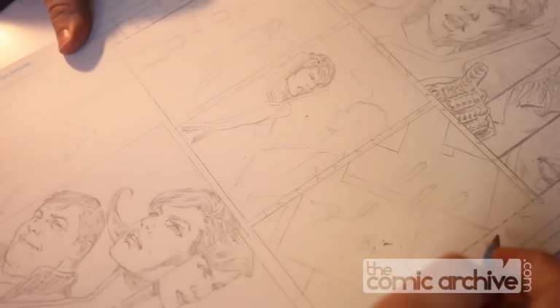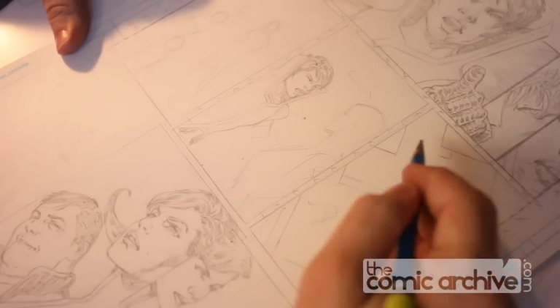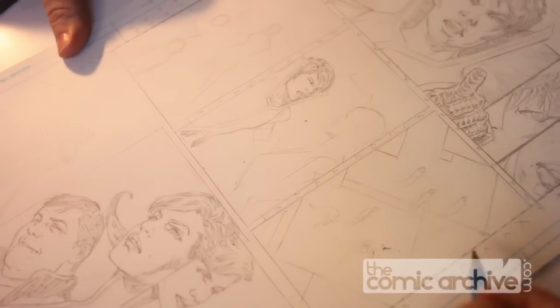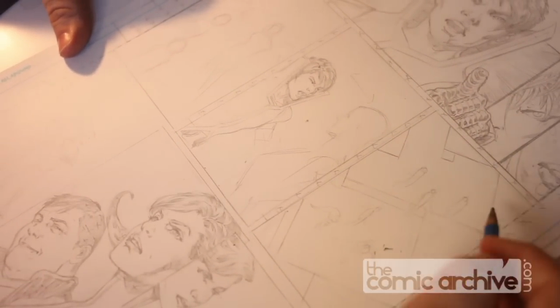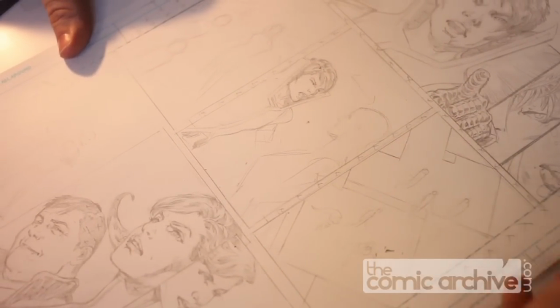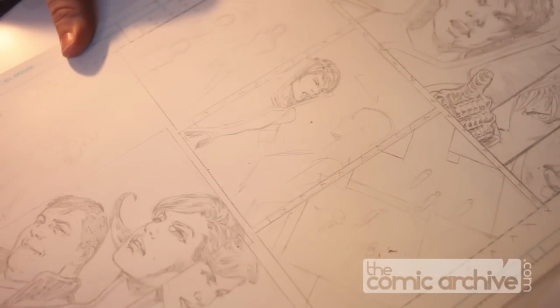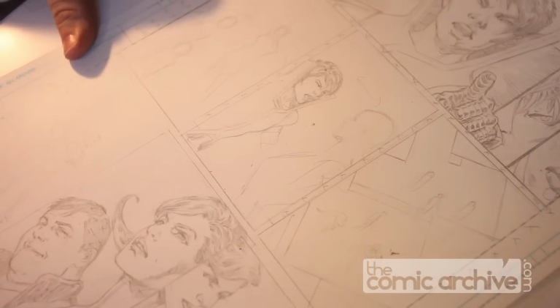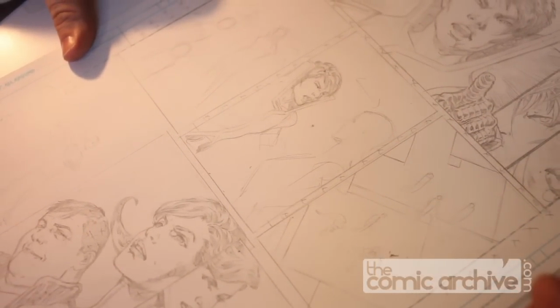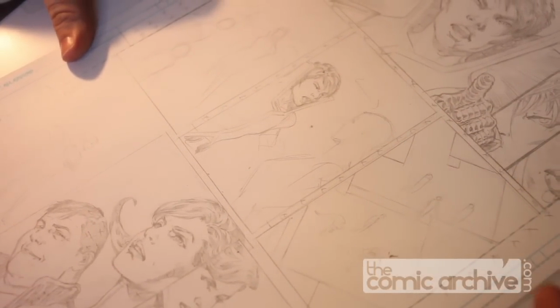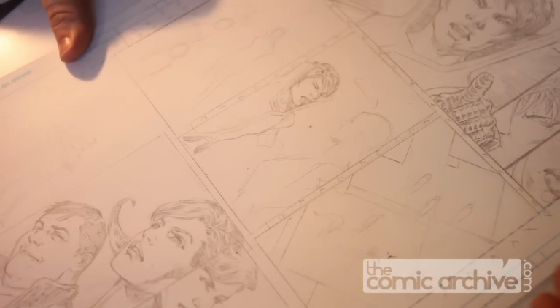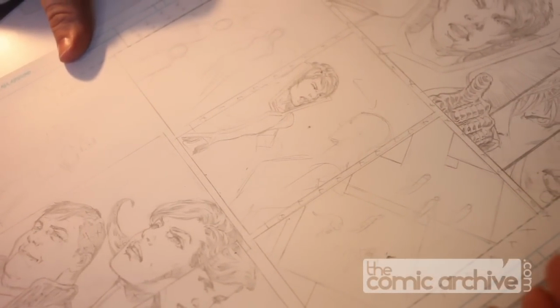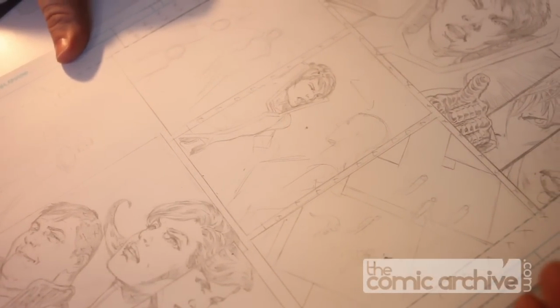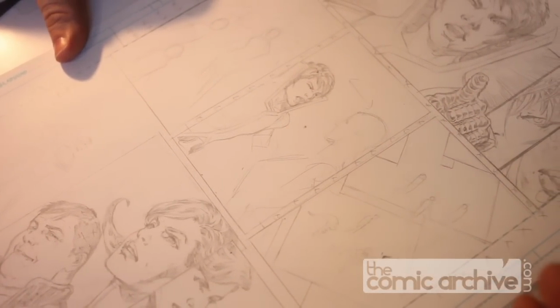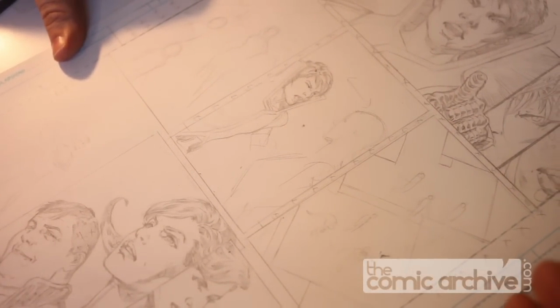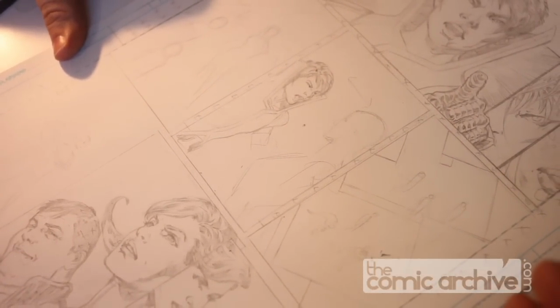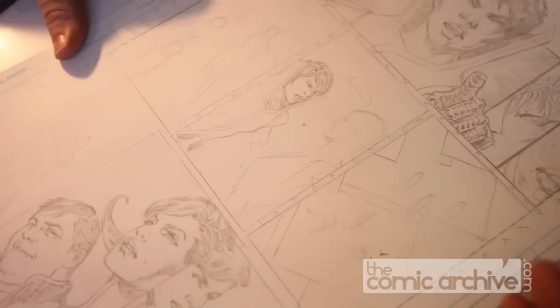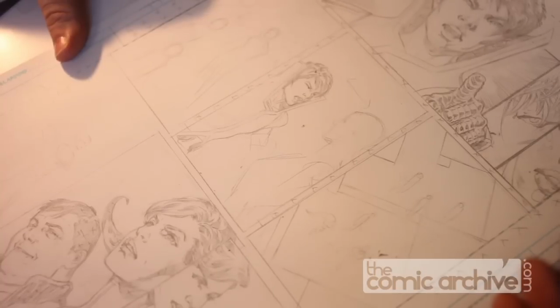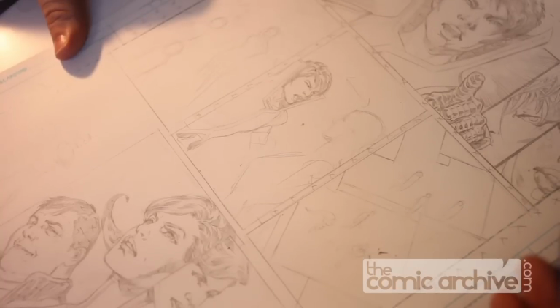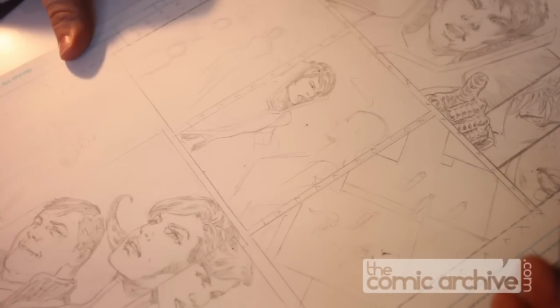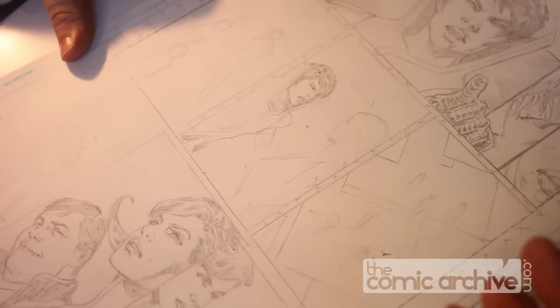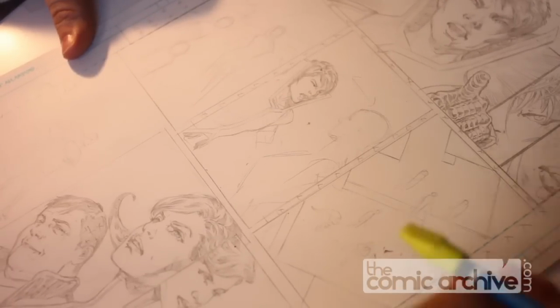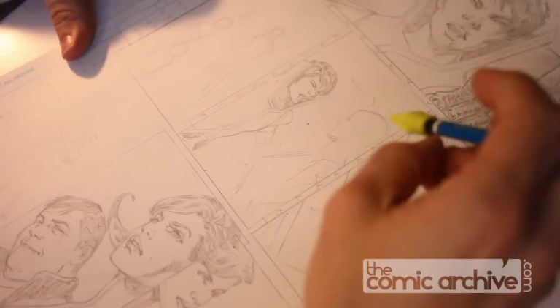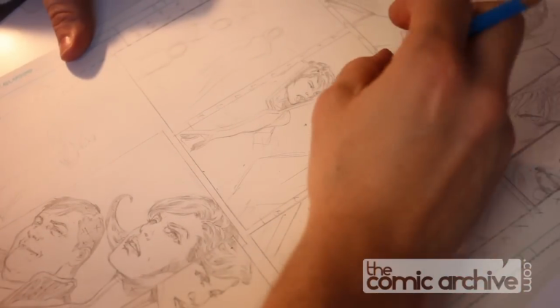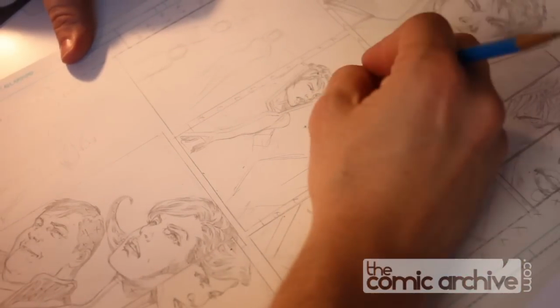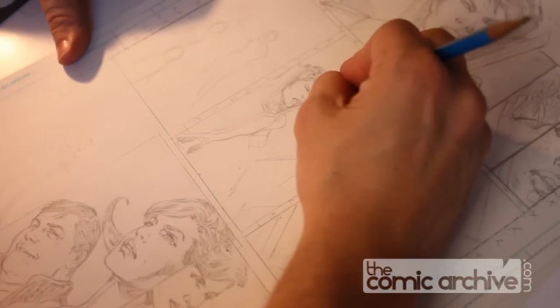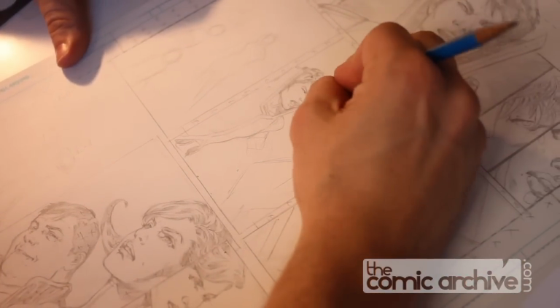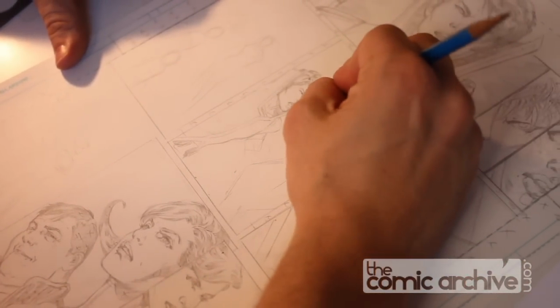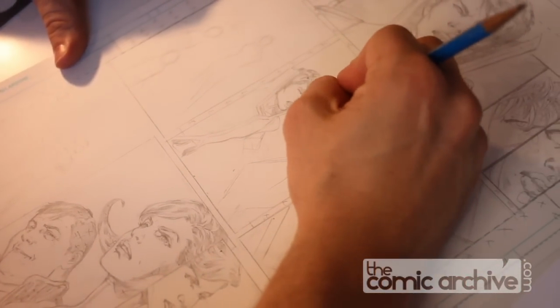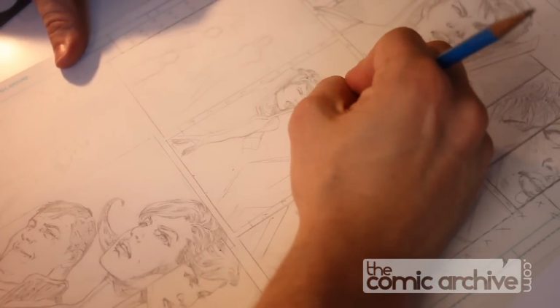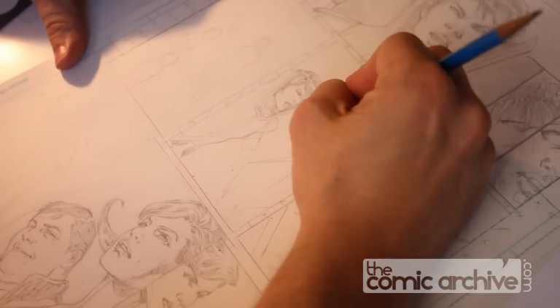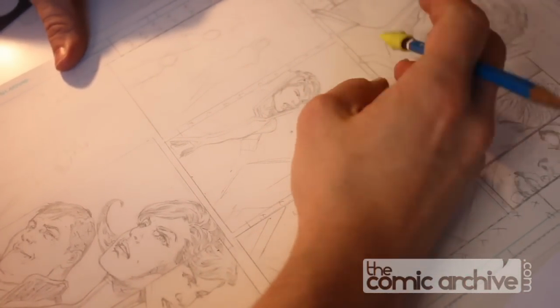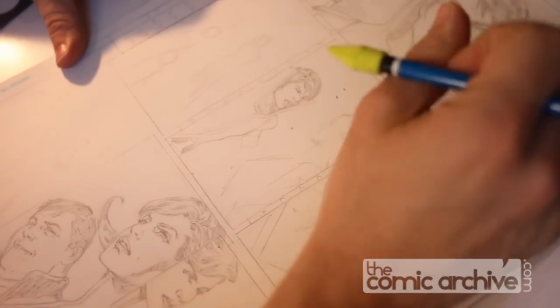Also overhead shots, of course, giving us a better sense of where everyone is in relationship to each other.